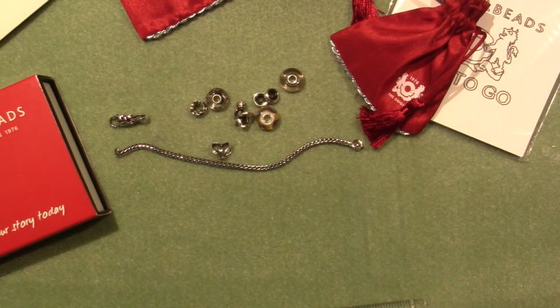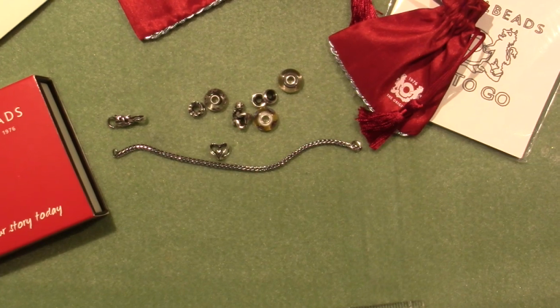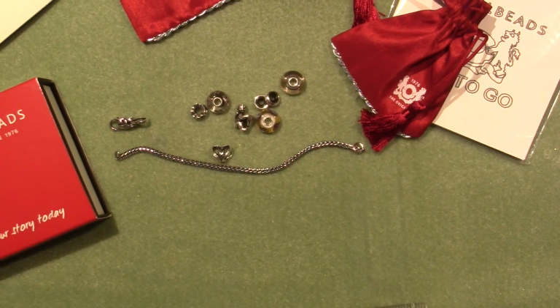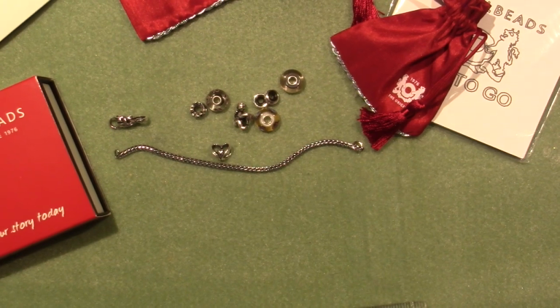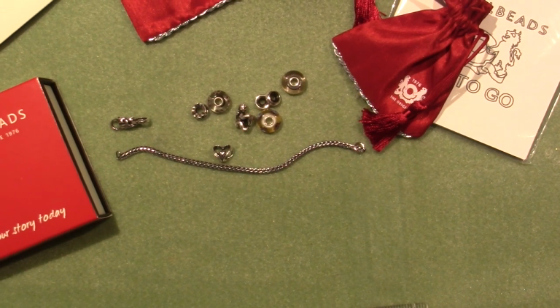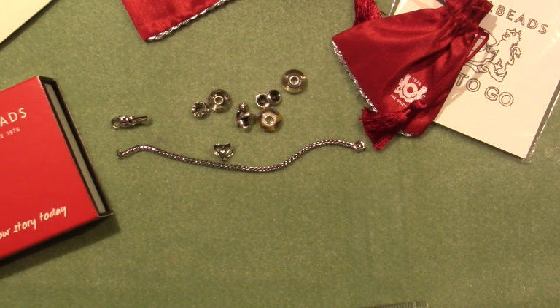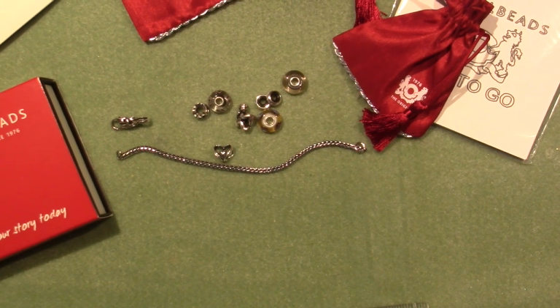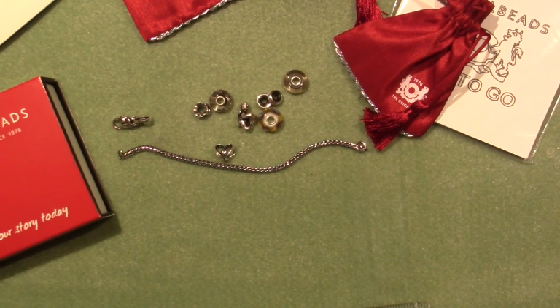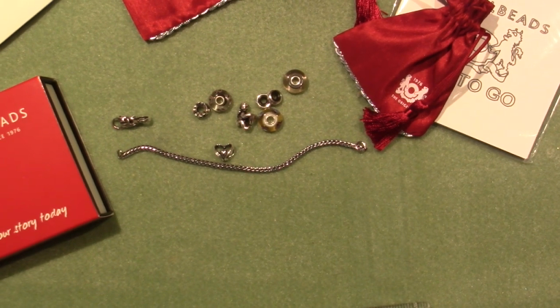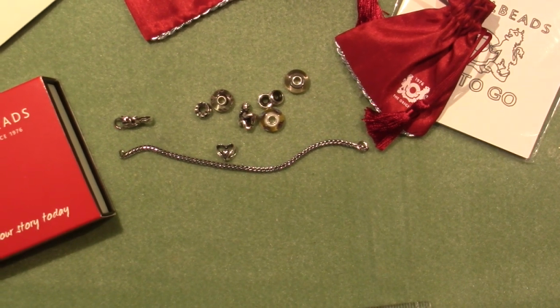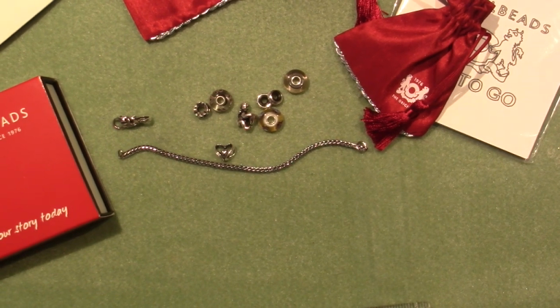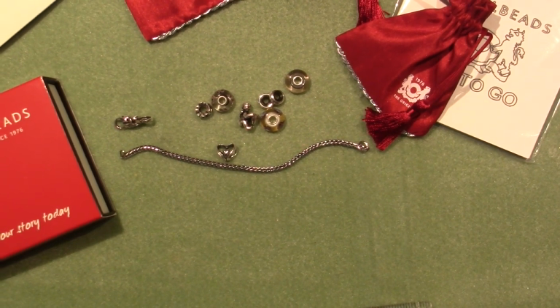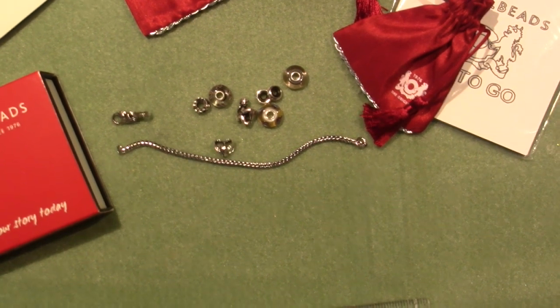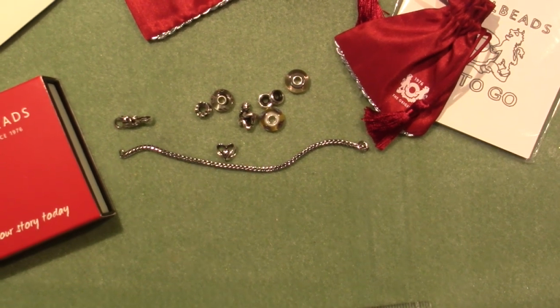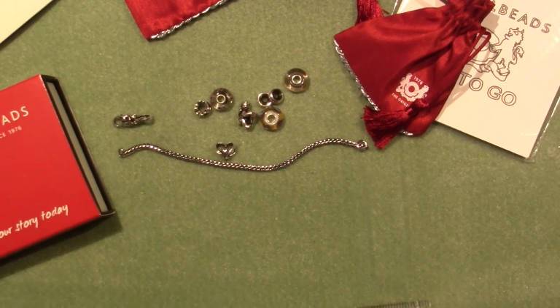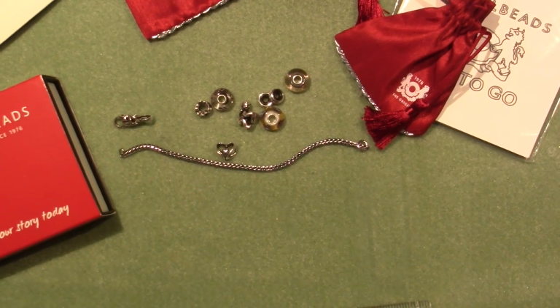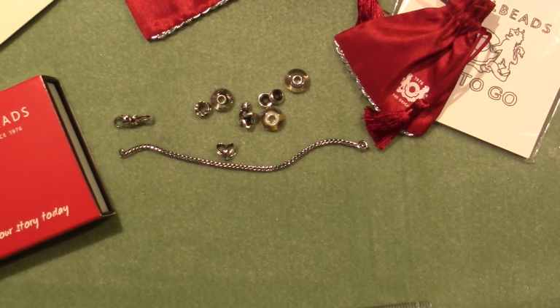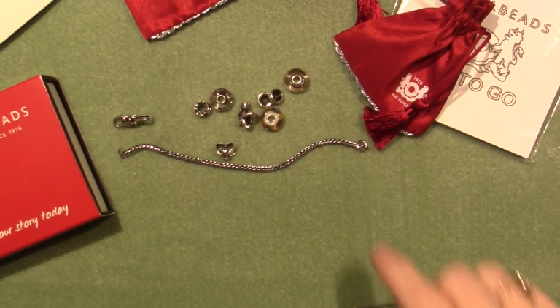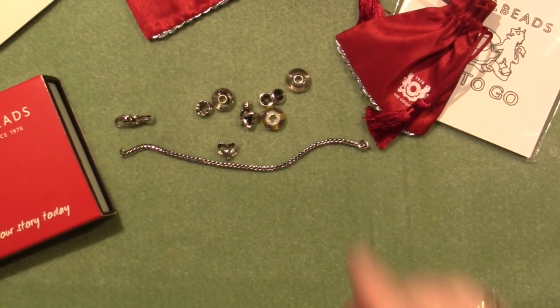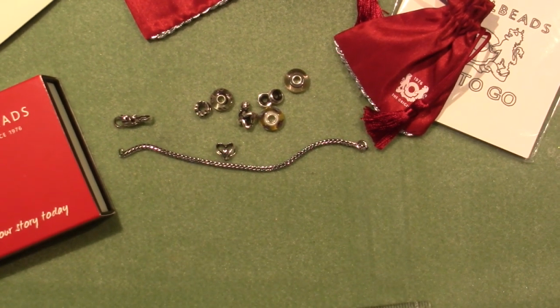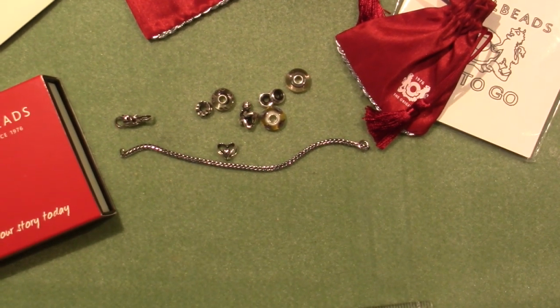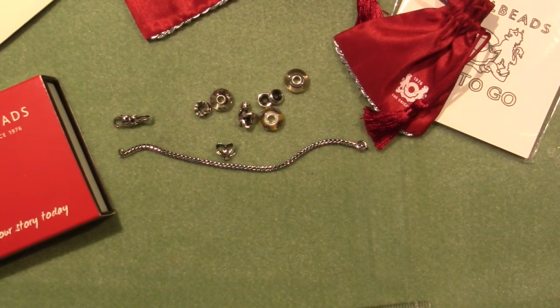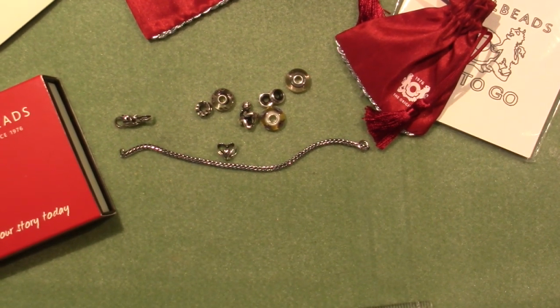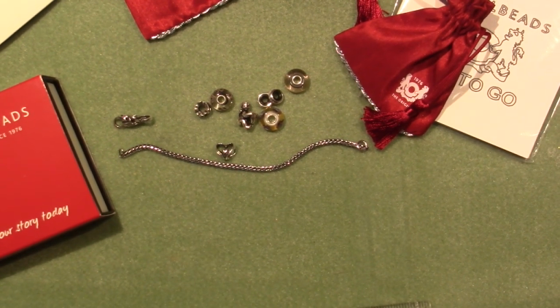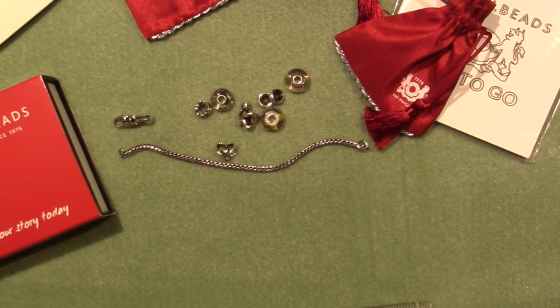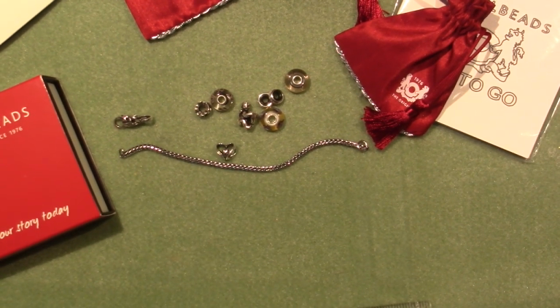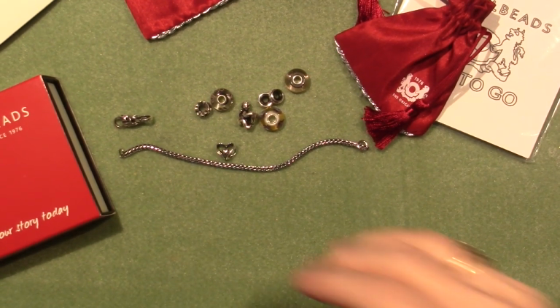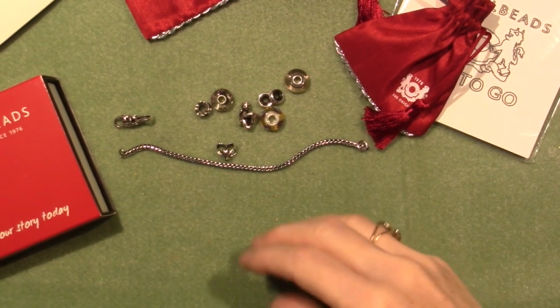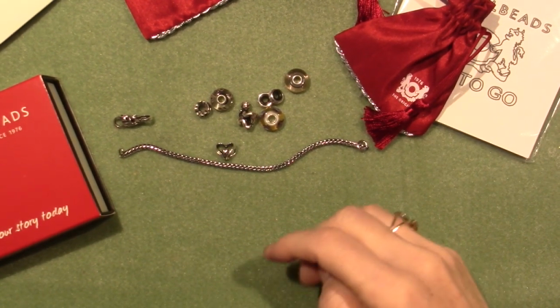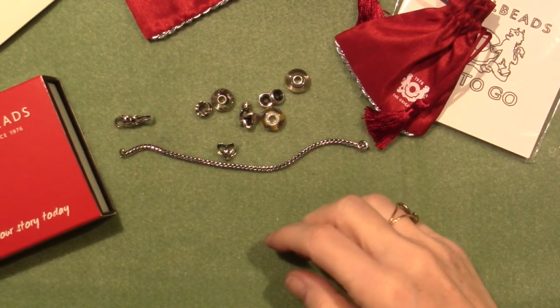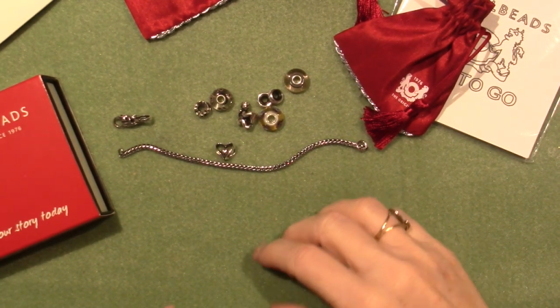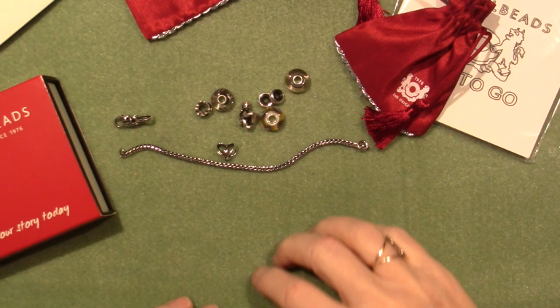Hello, it's Sarah, and I just got the other Troll Beads bracelet. I figured I'd film it.